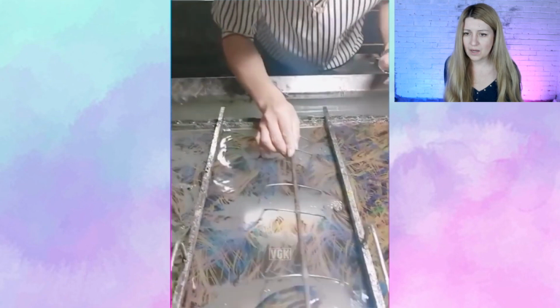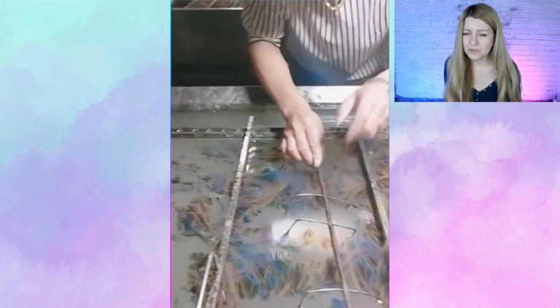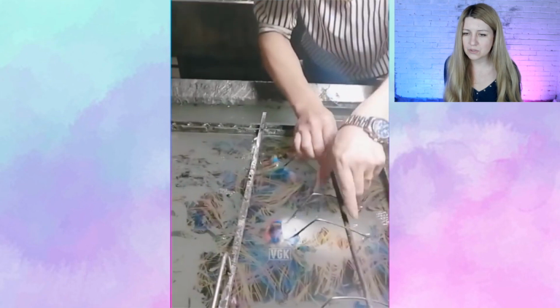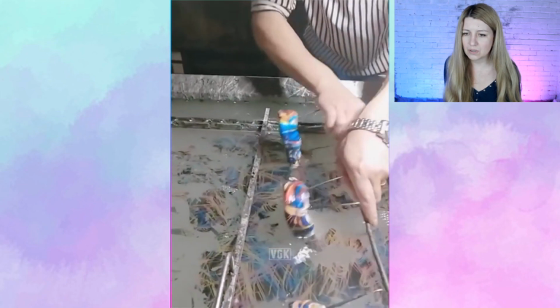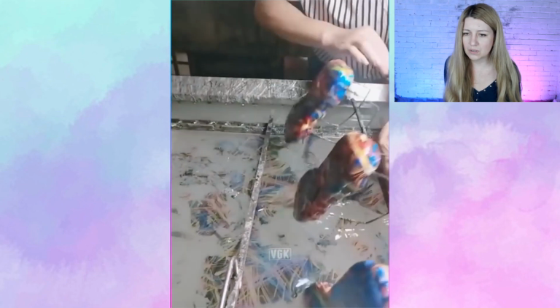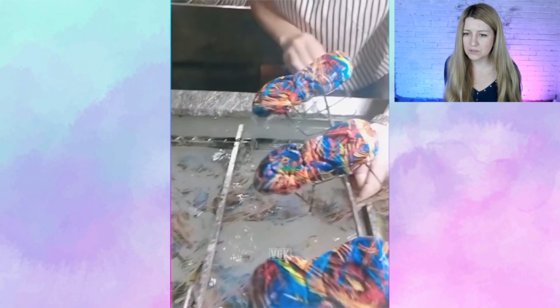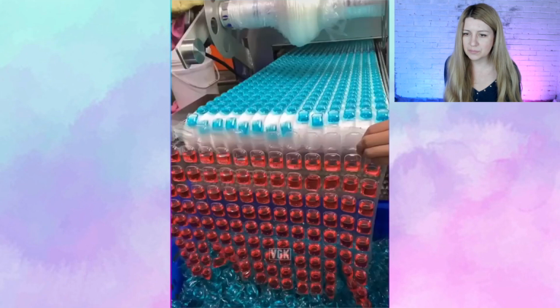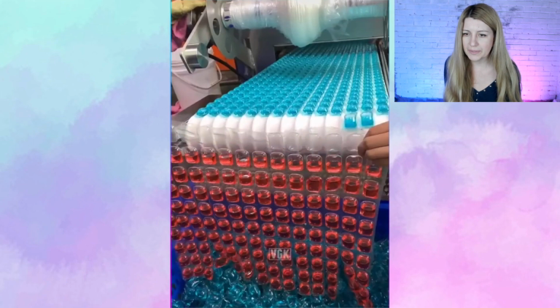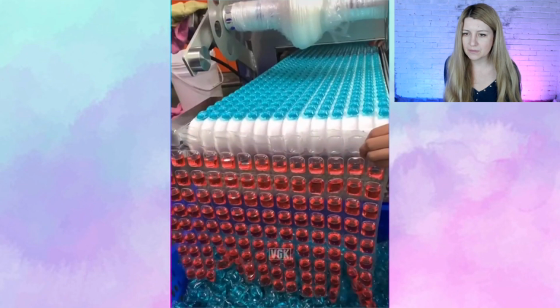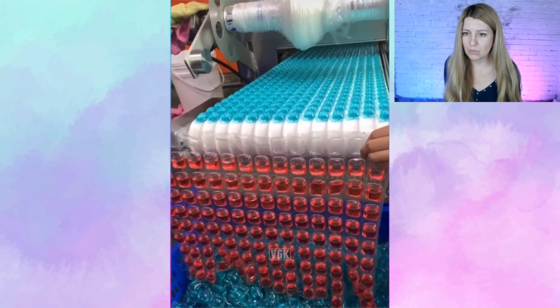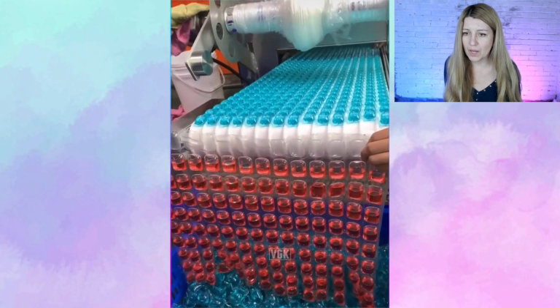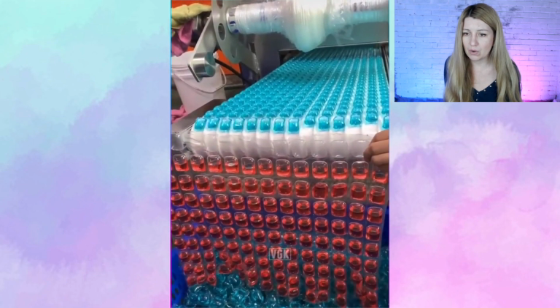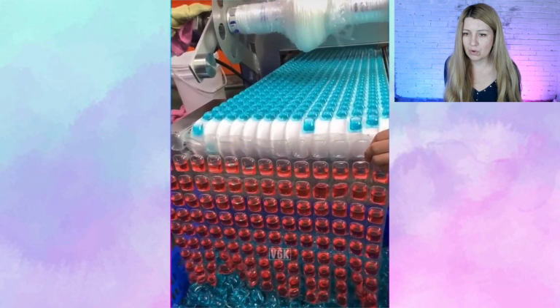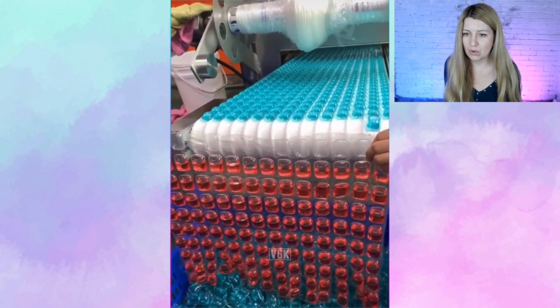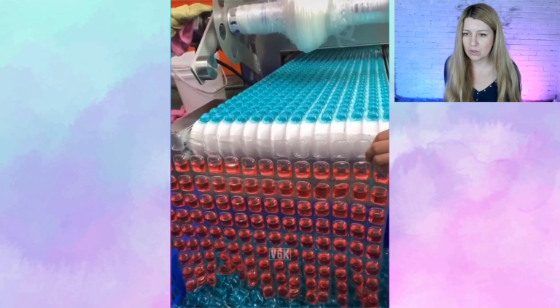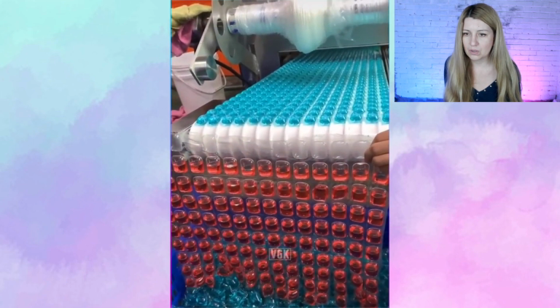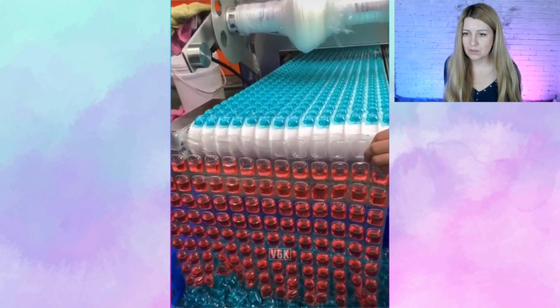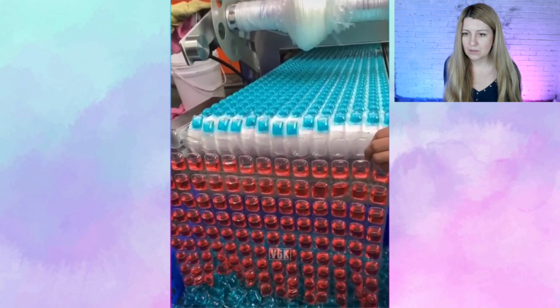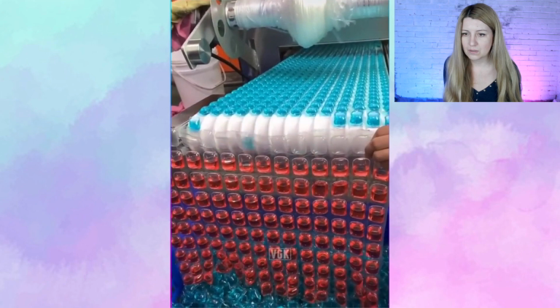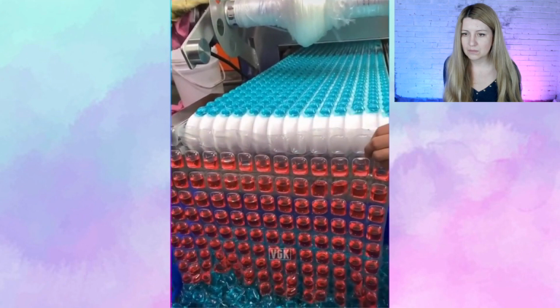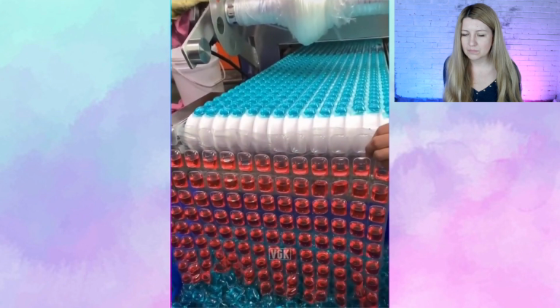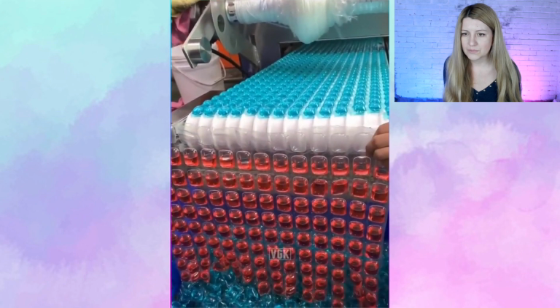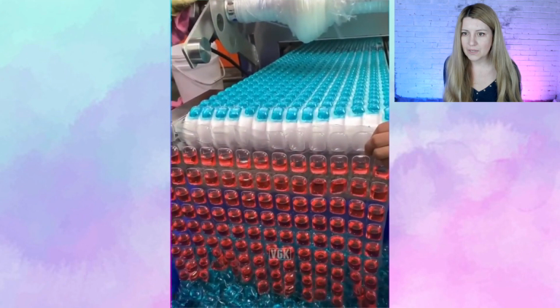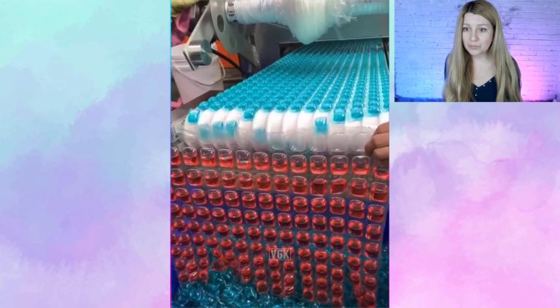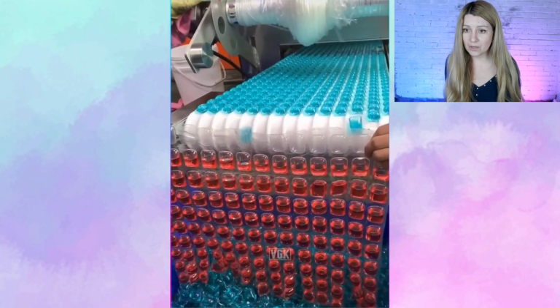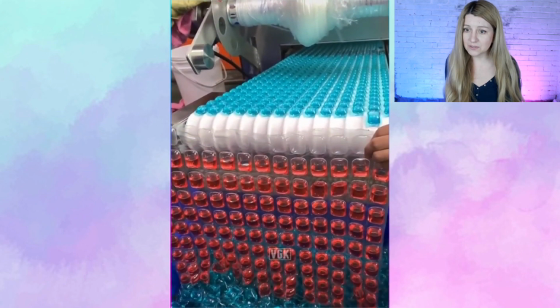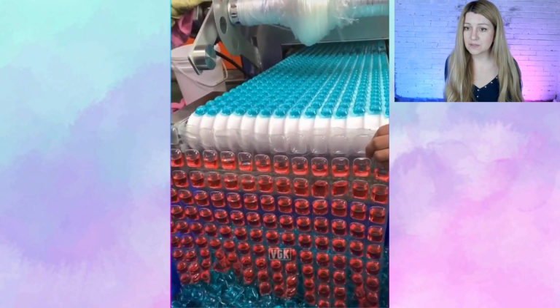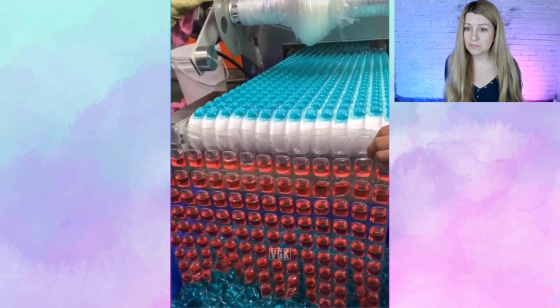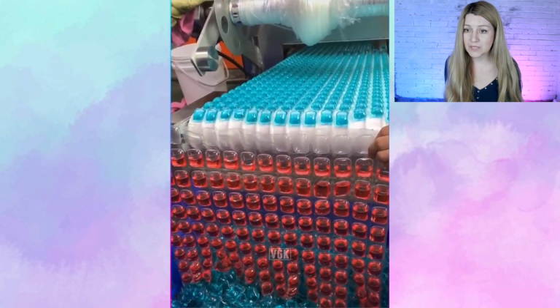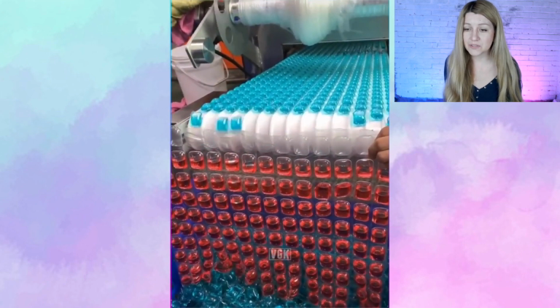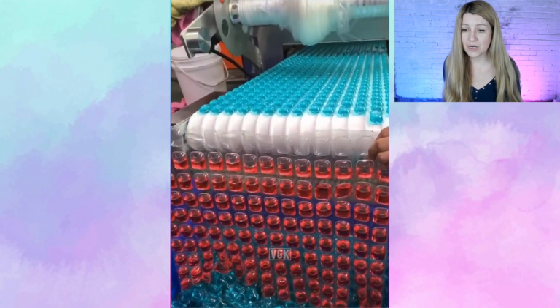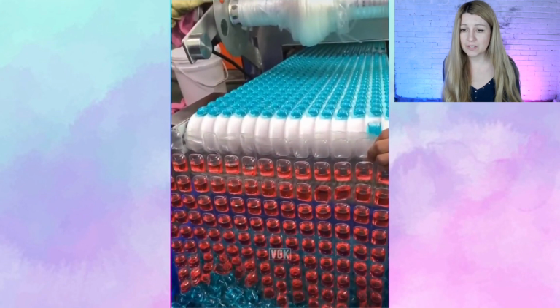Oh, hydro dipping. Tide pods made in China.